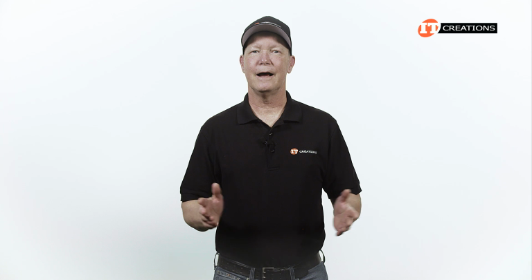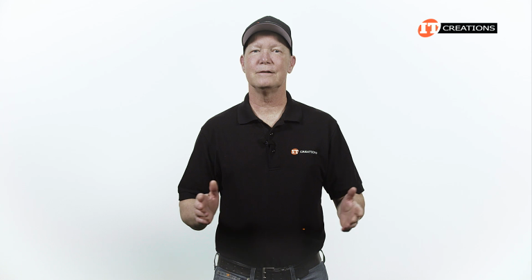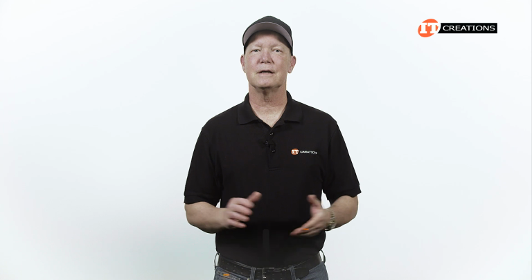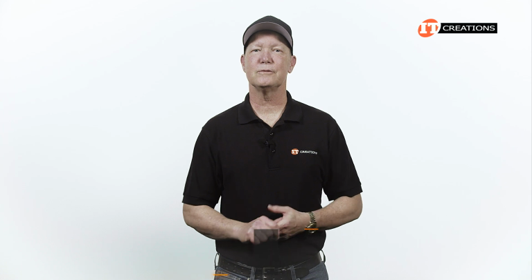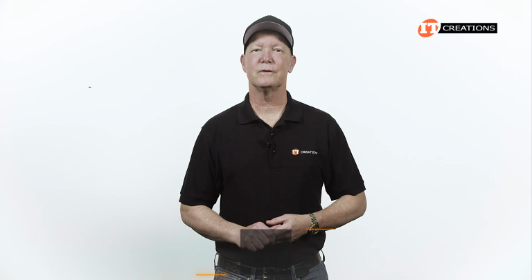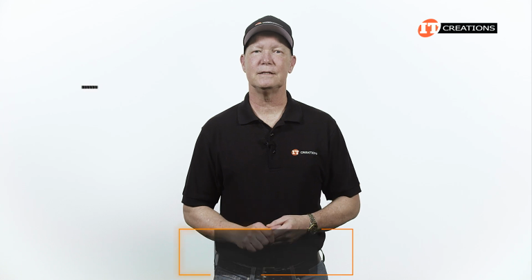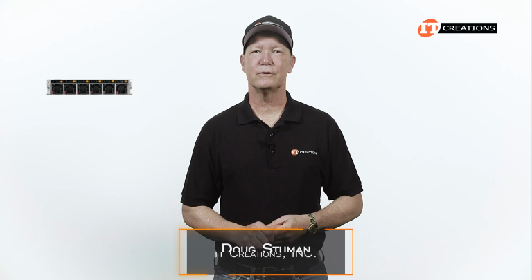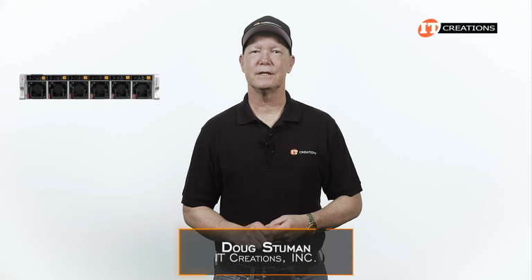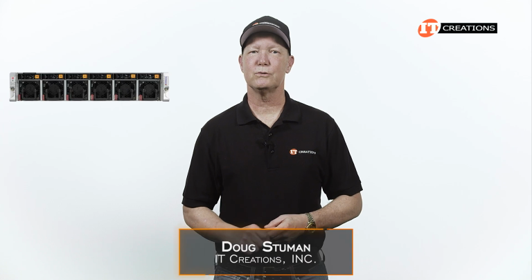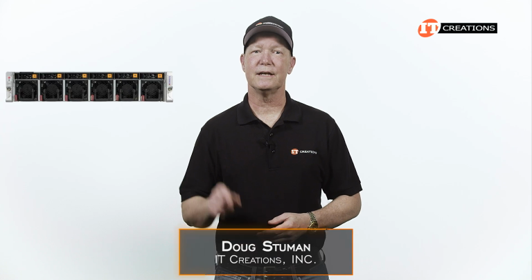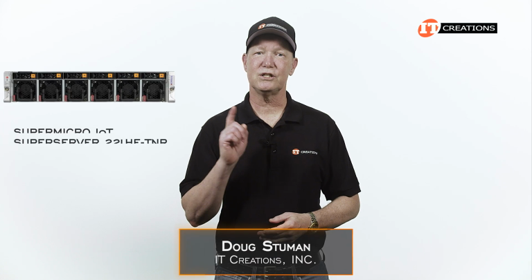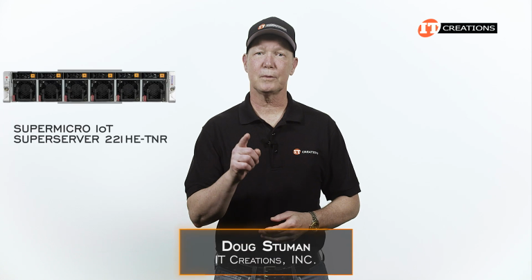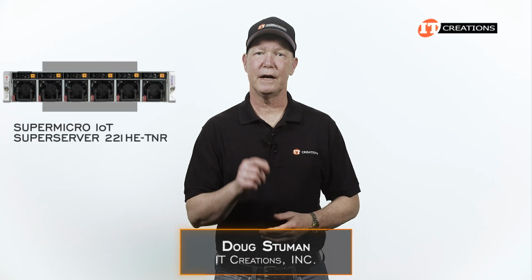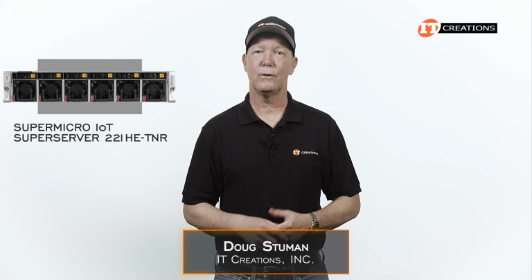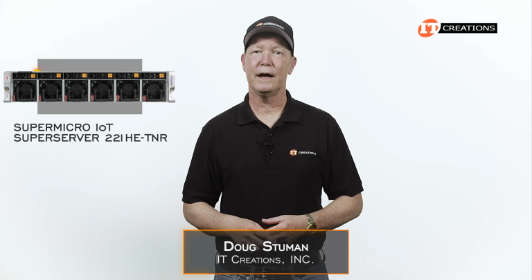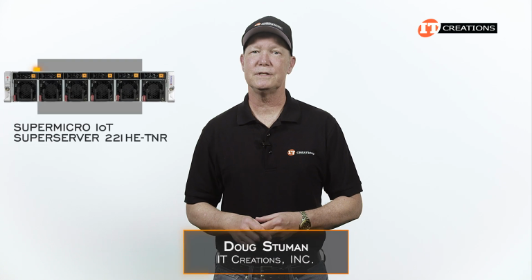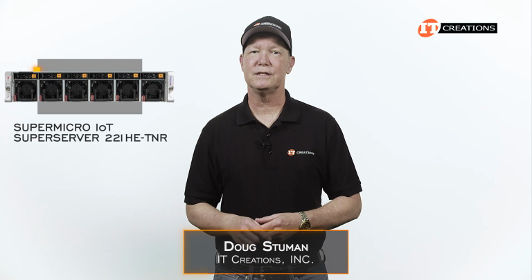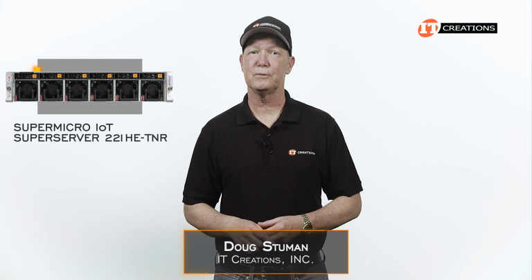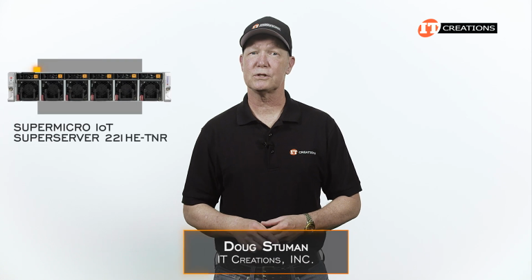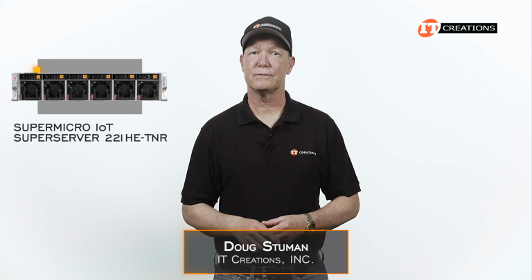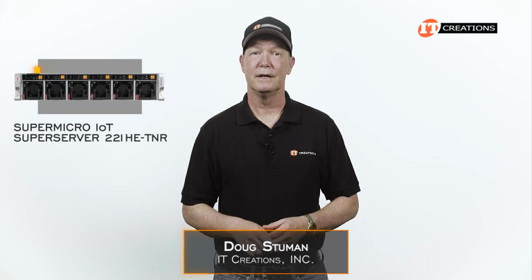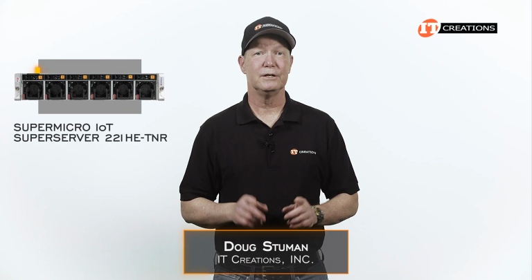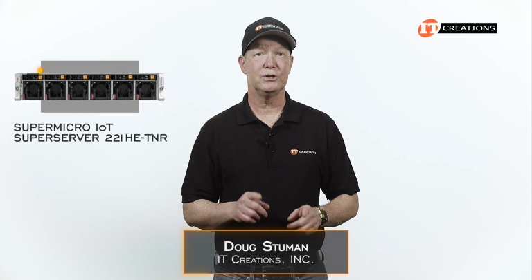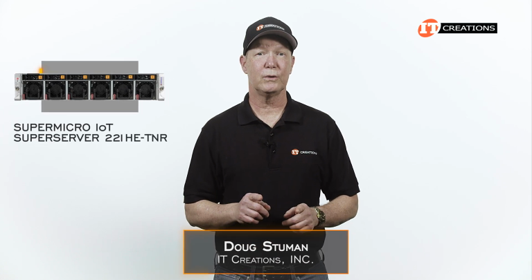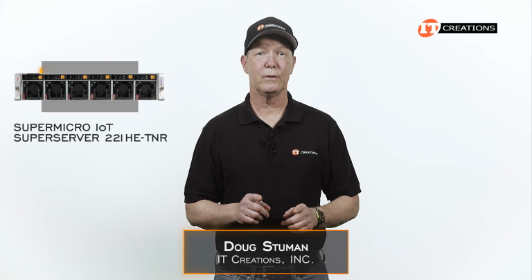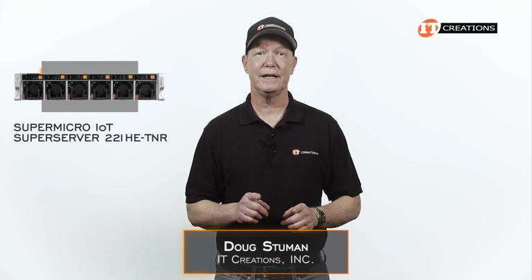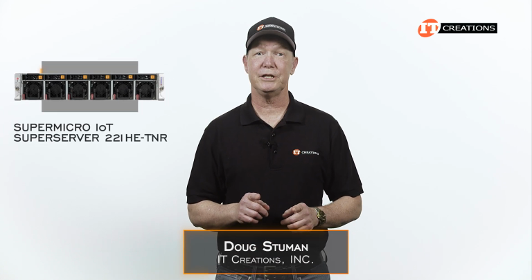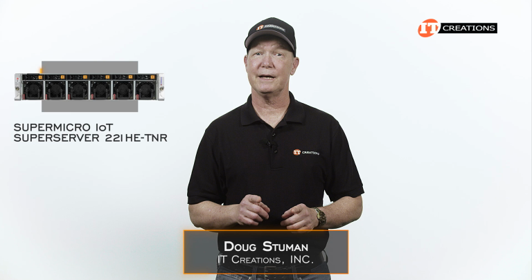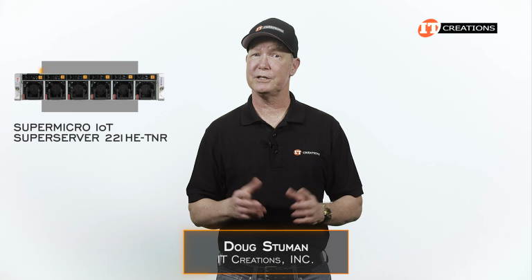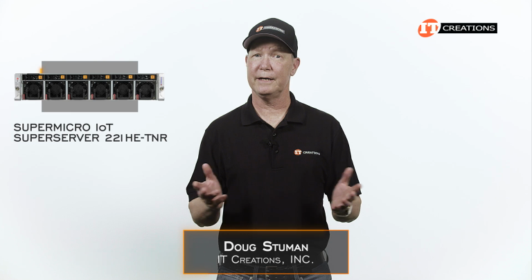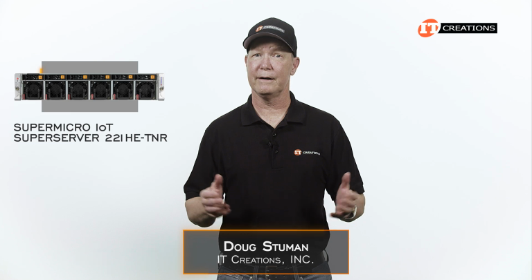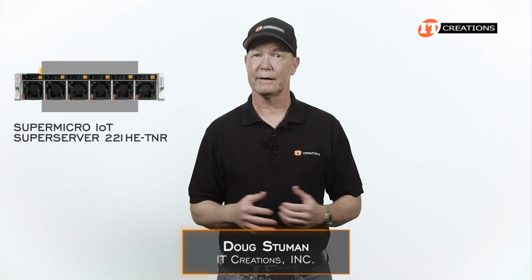Hi there. Doug Stumwin with IT Creations with a Supermicro IoT SuperServer 221HE-TNR.